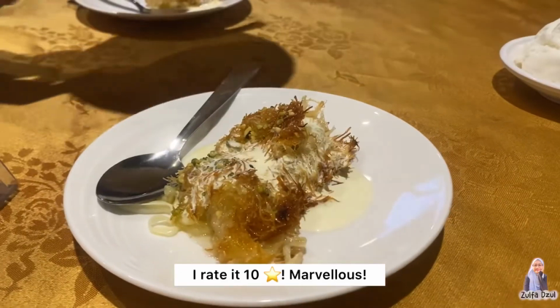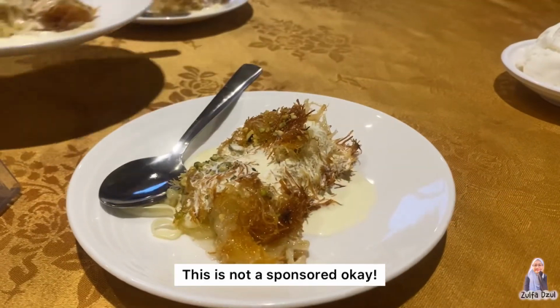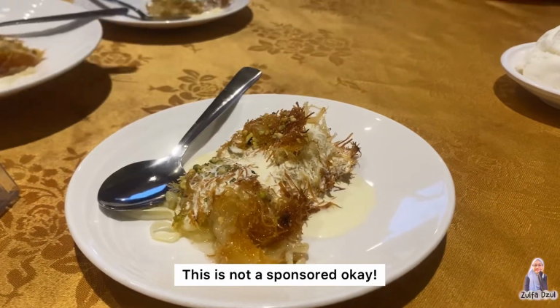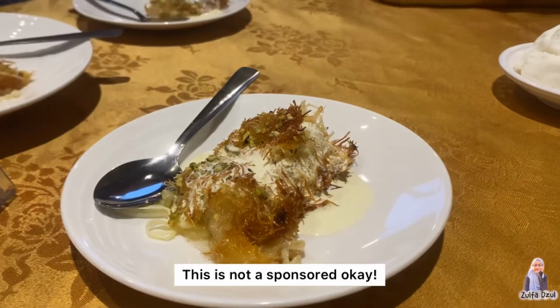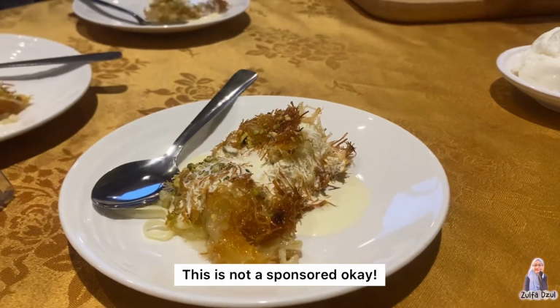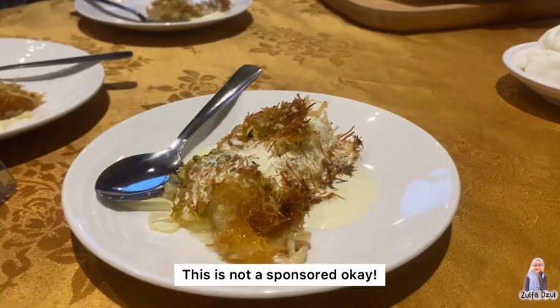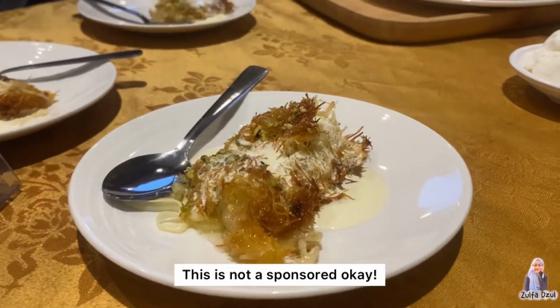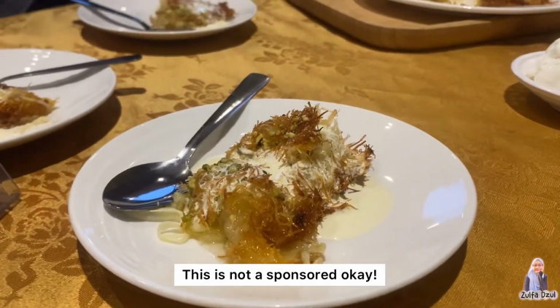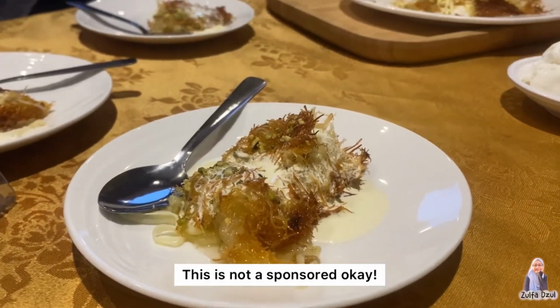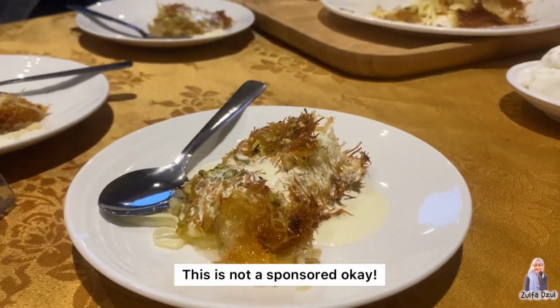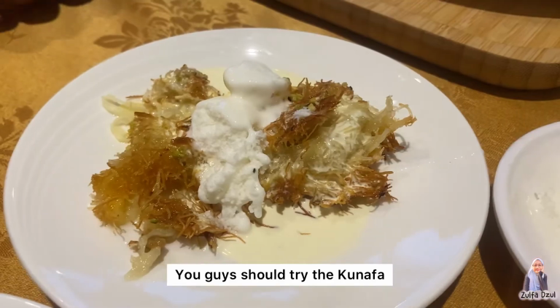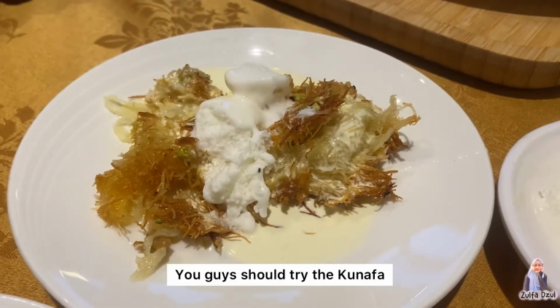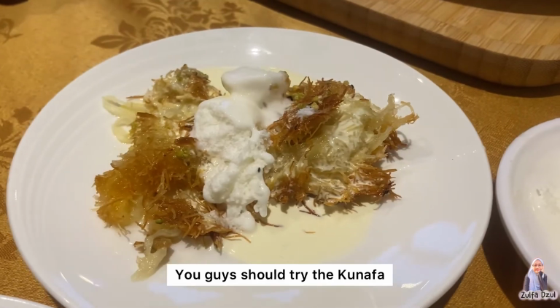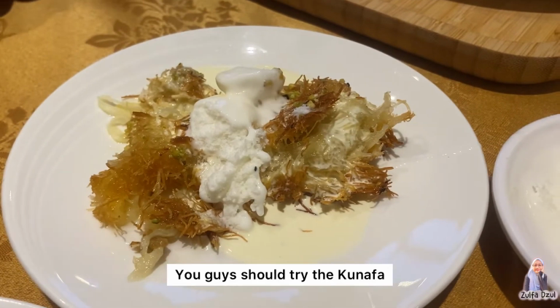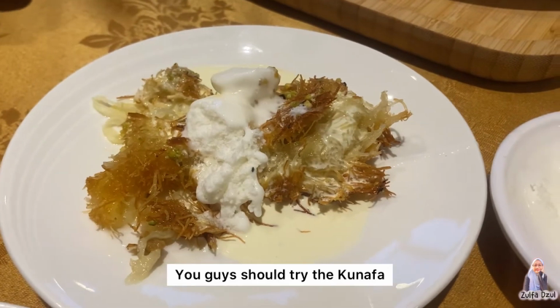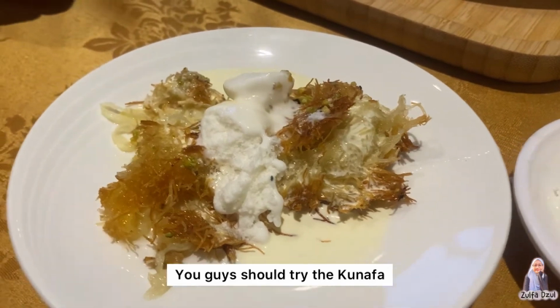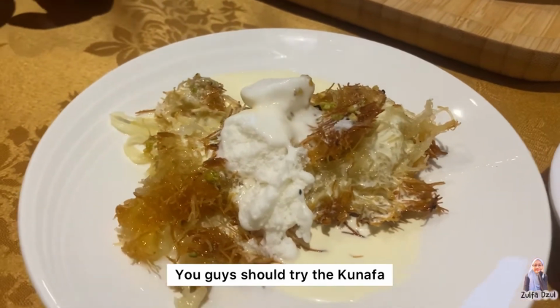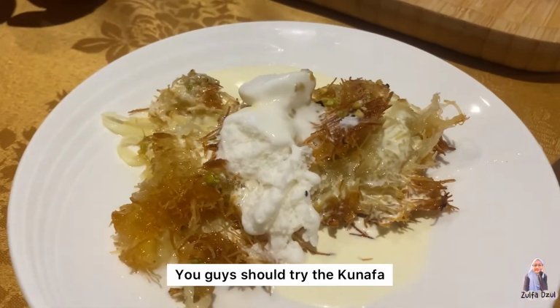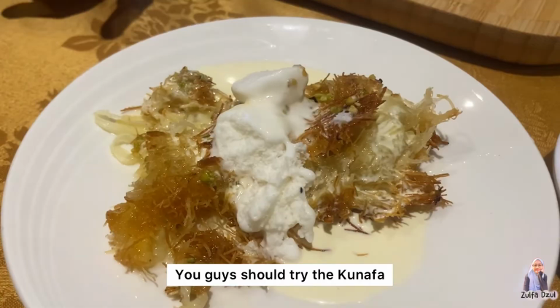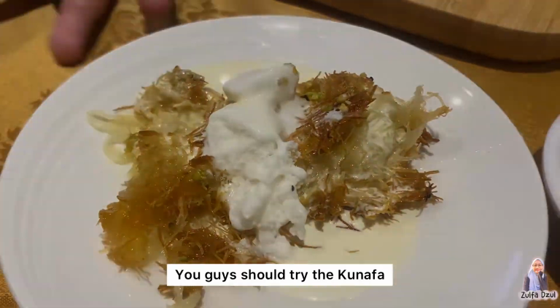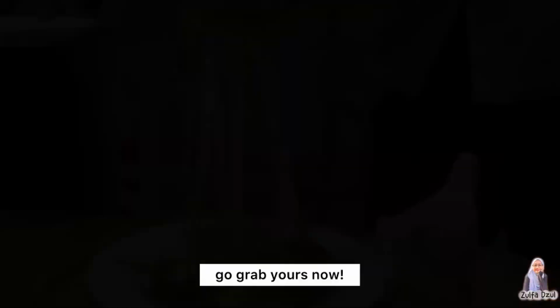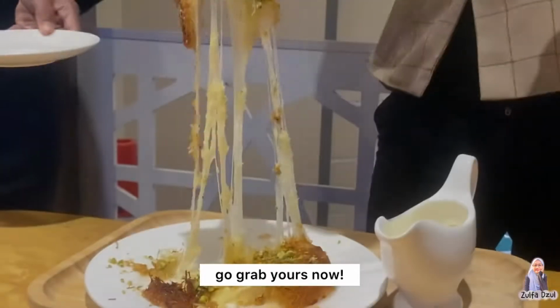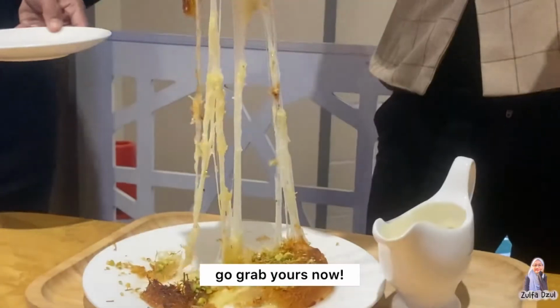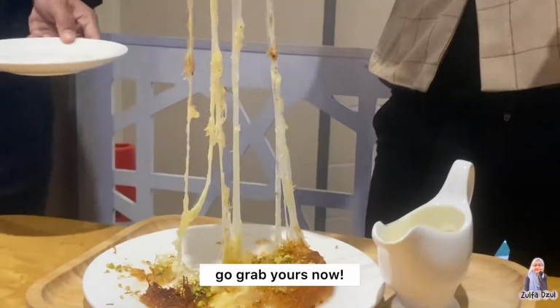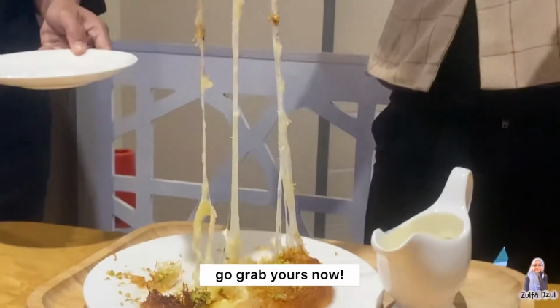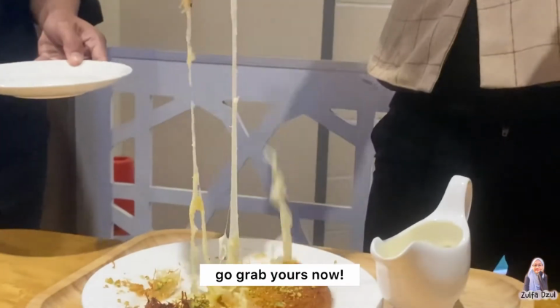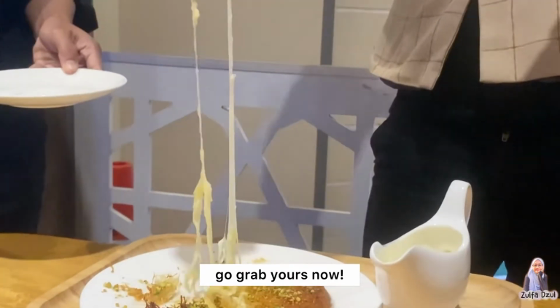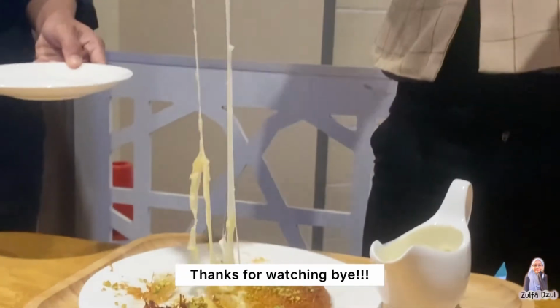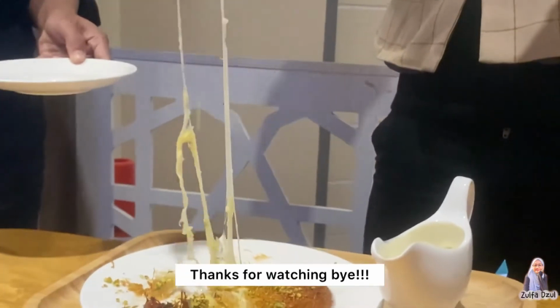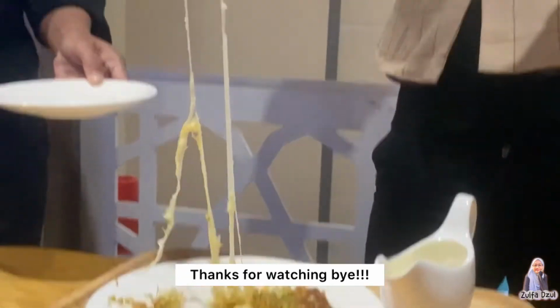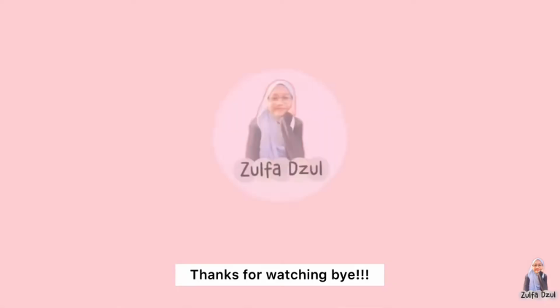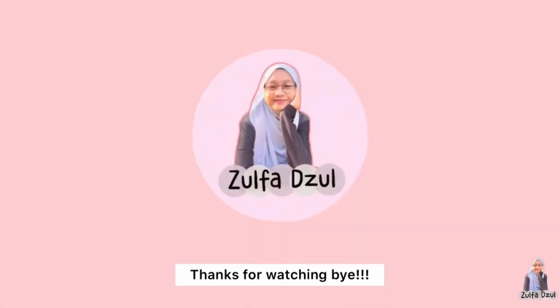This is not a sponsor, okay? You guys should try the Kunafa. Go grab yours now. Thanks for watching. Bye.